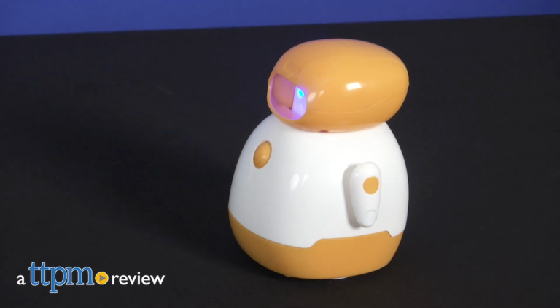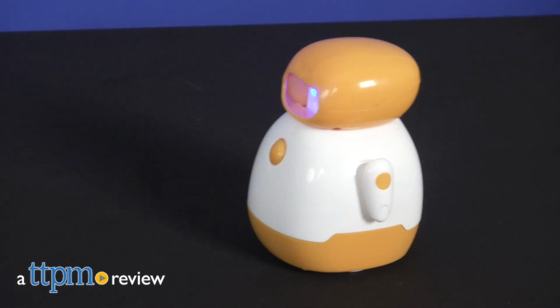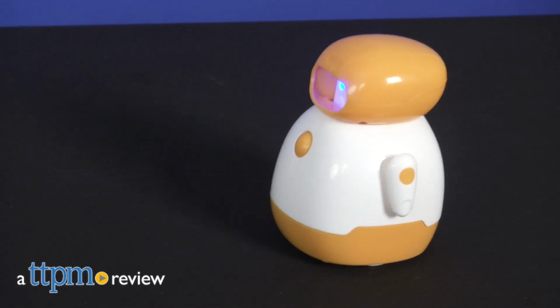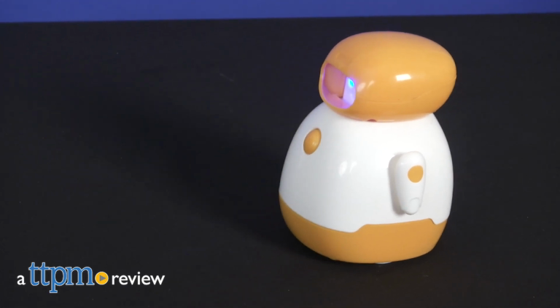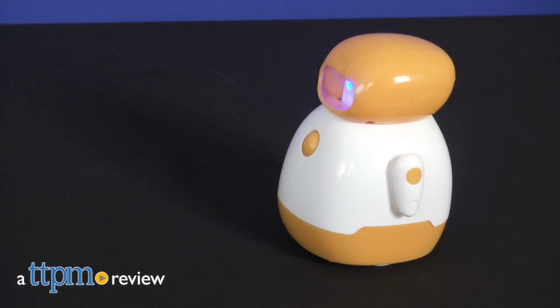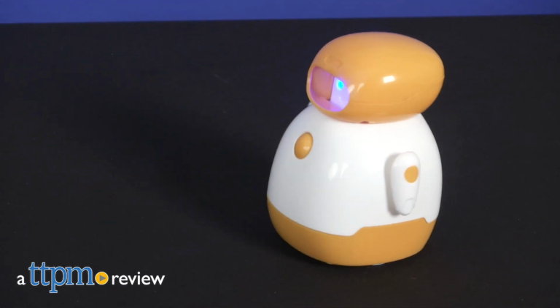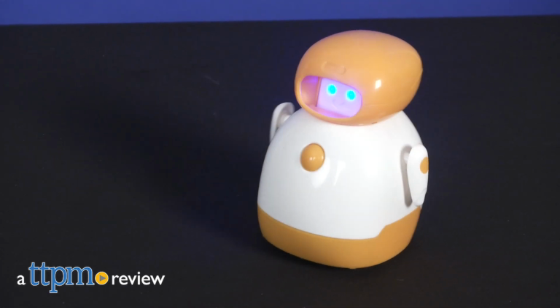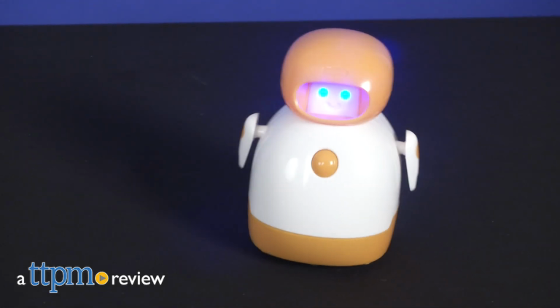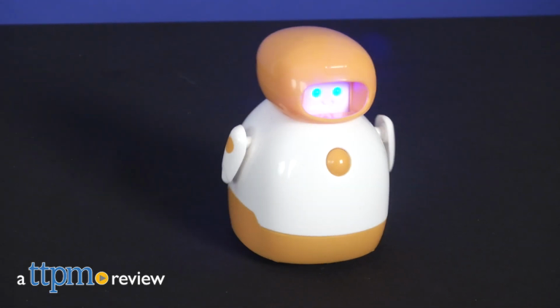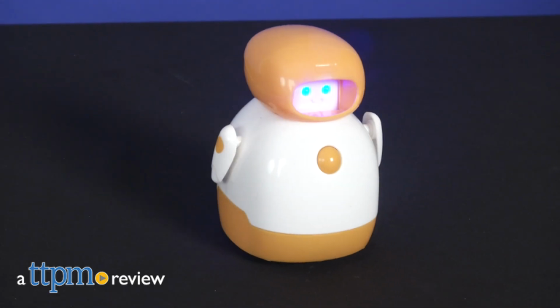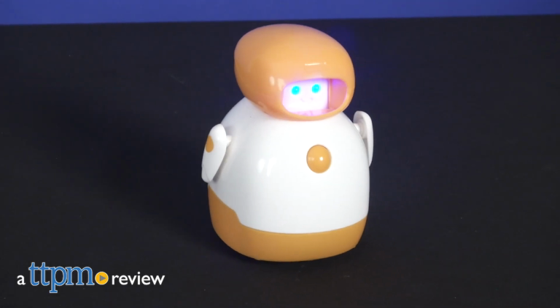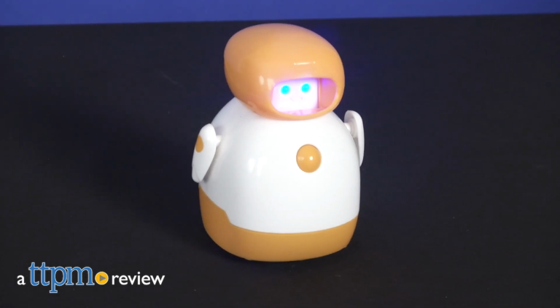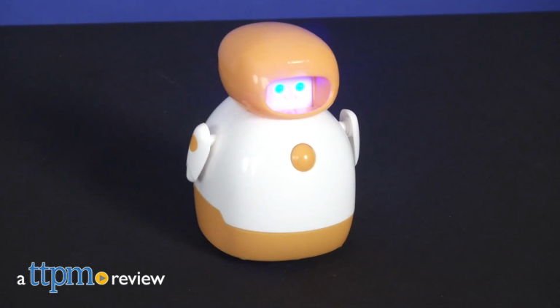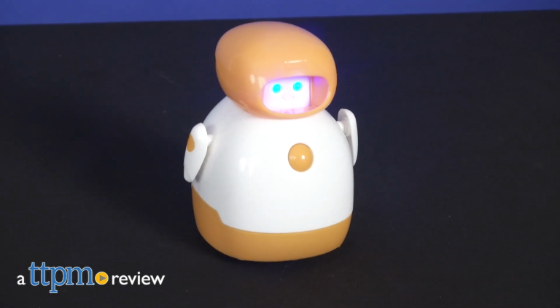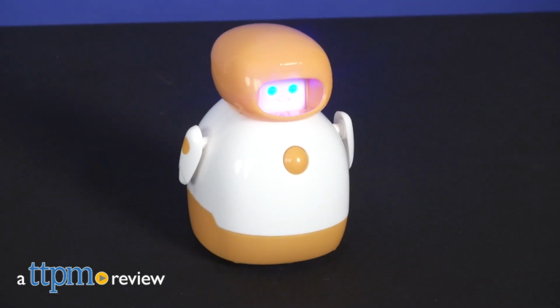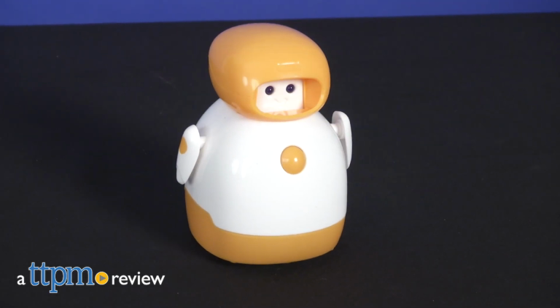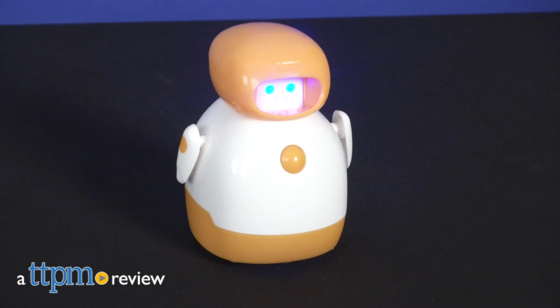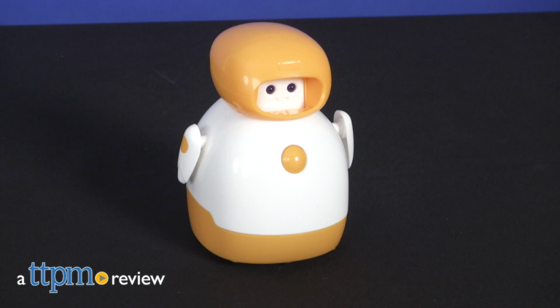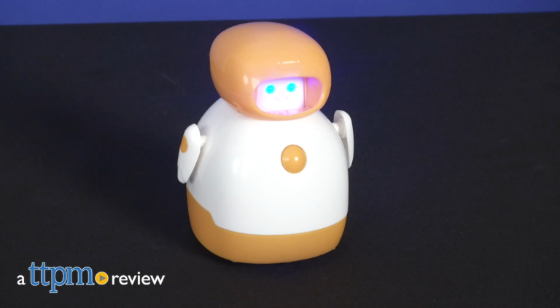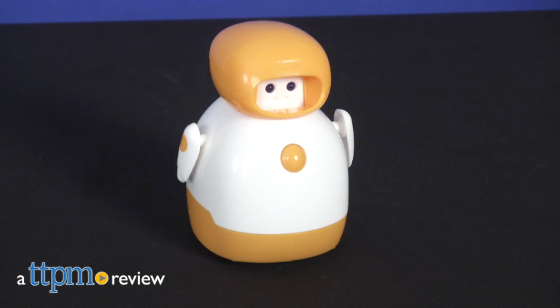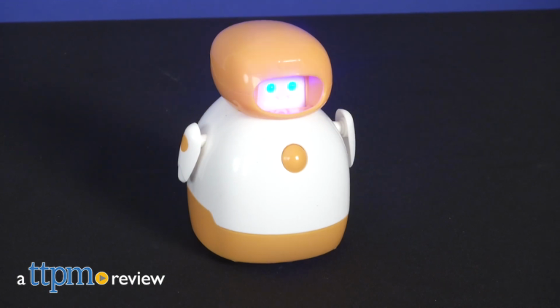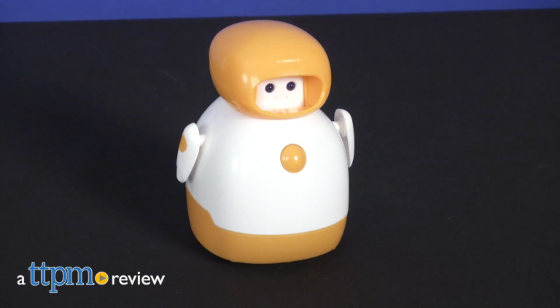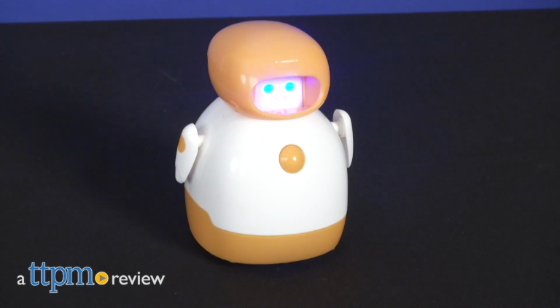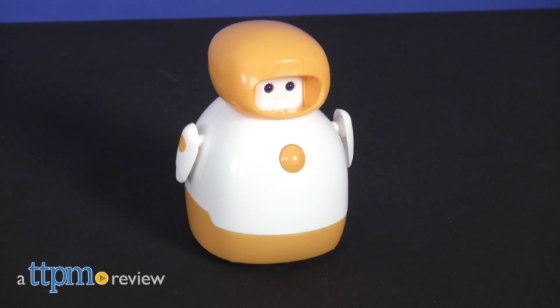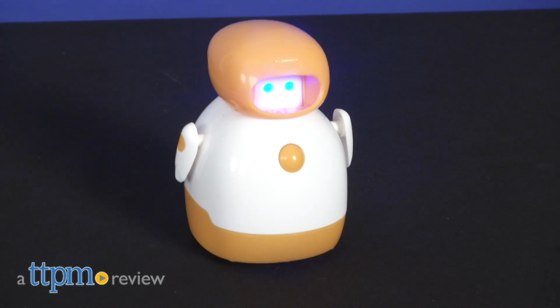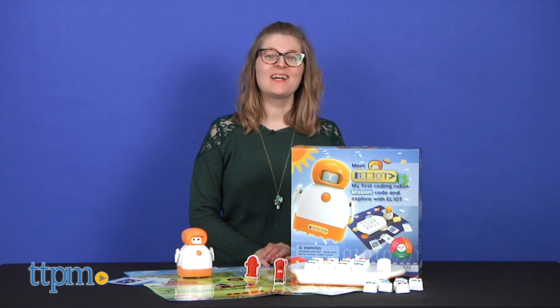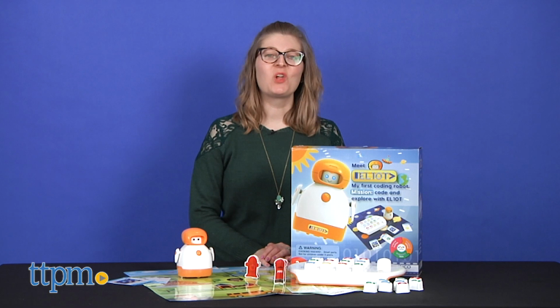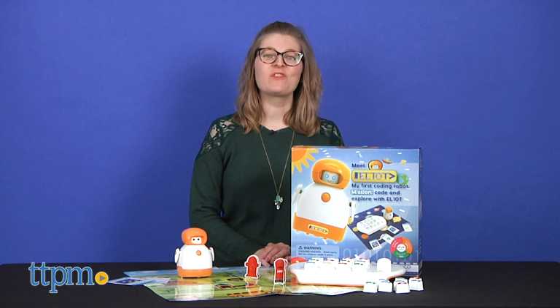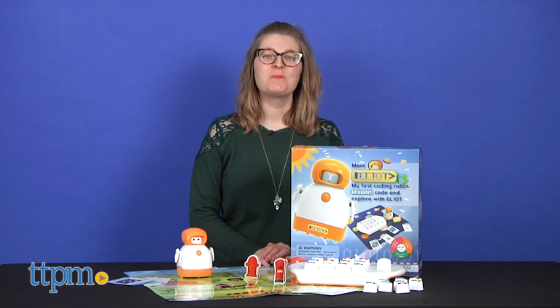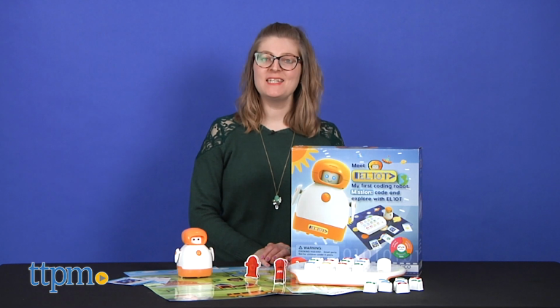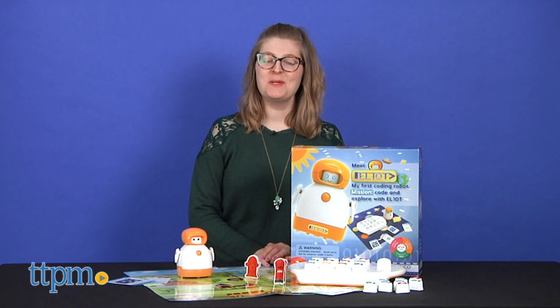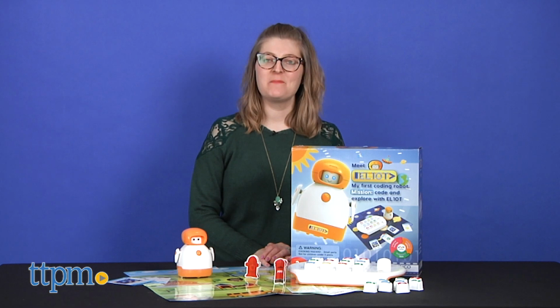Get ready to explore and play with Elliot. Hi, I'm Laurie from TTPM.